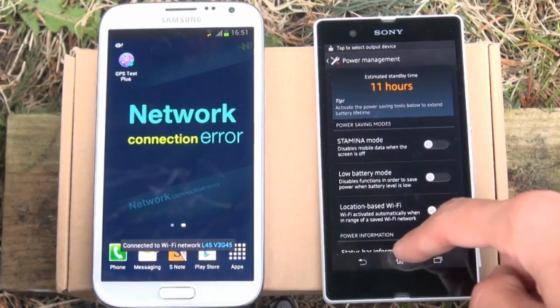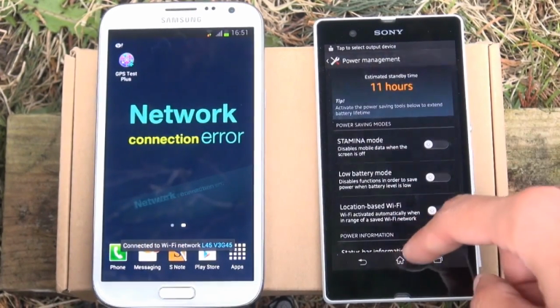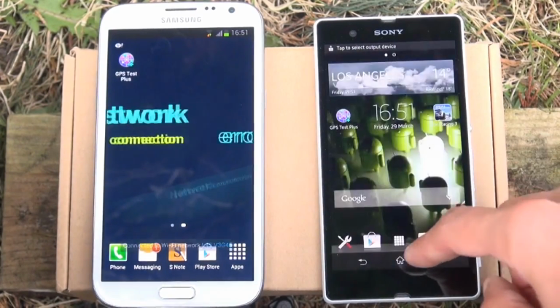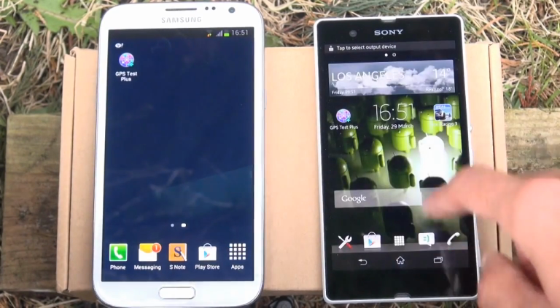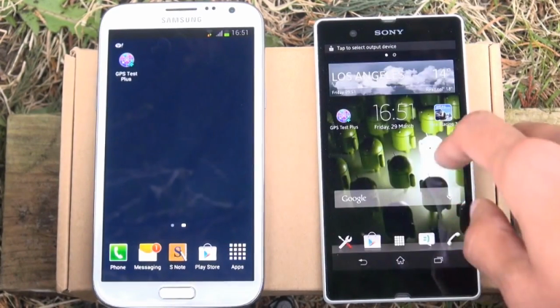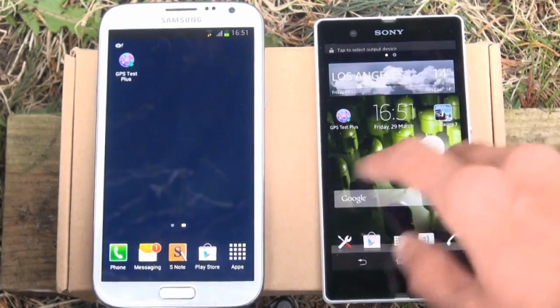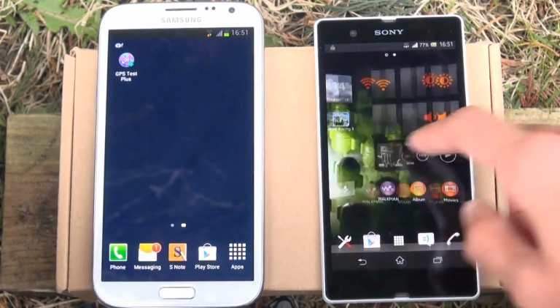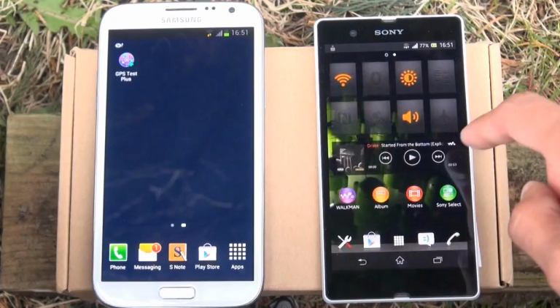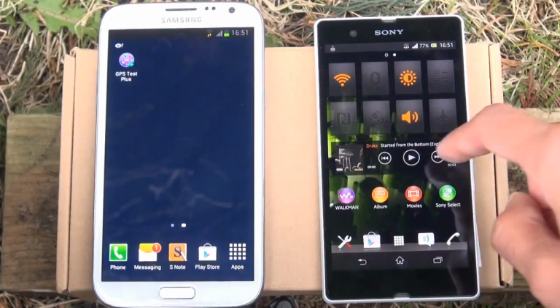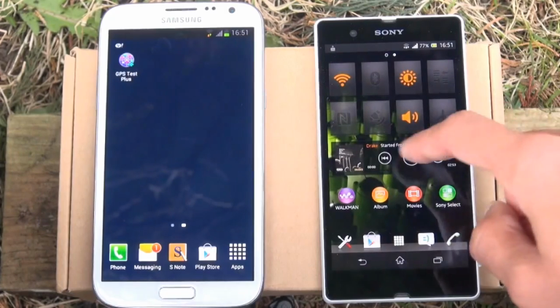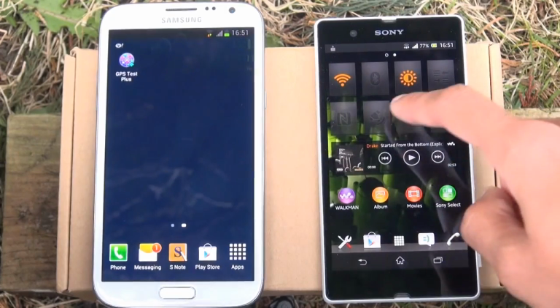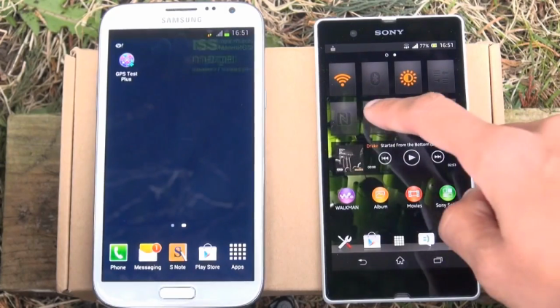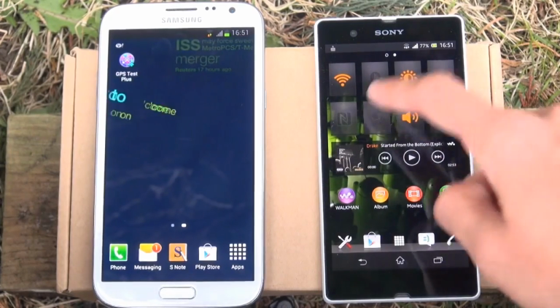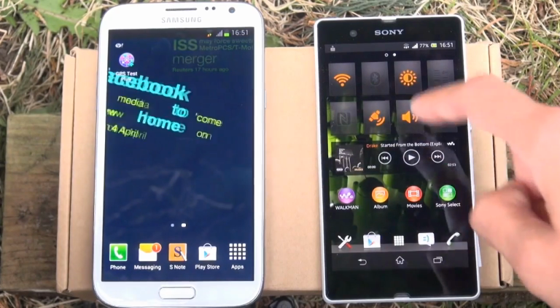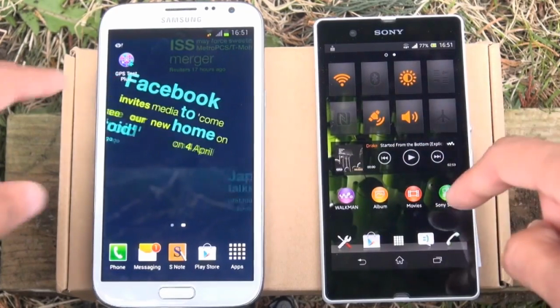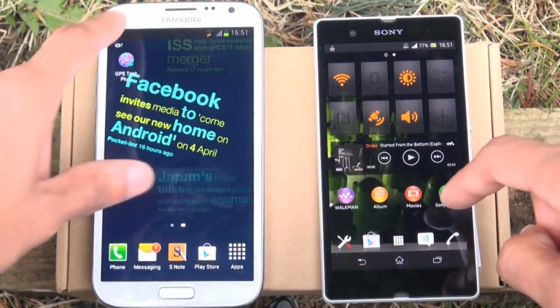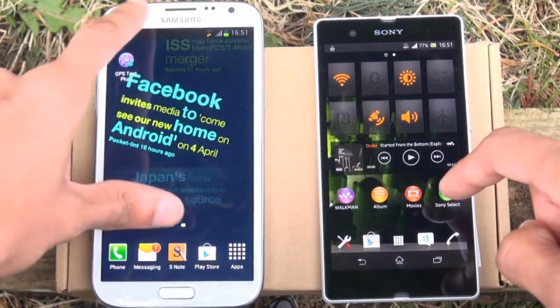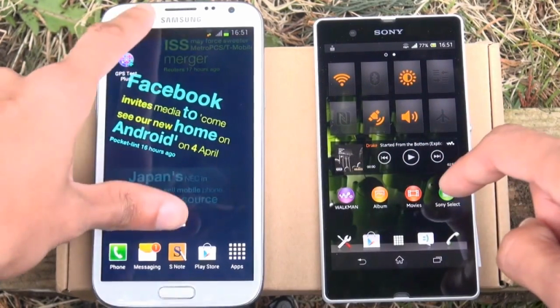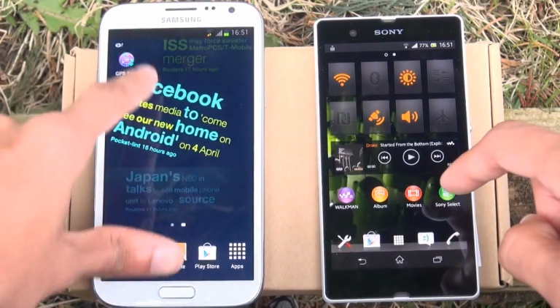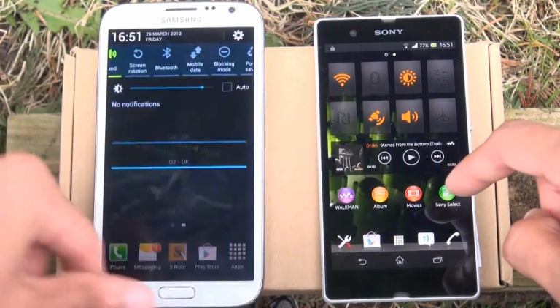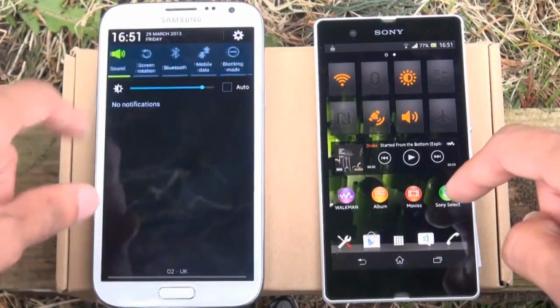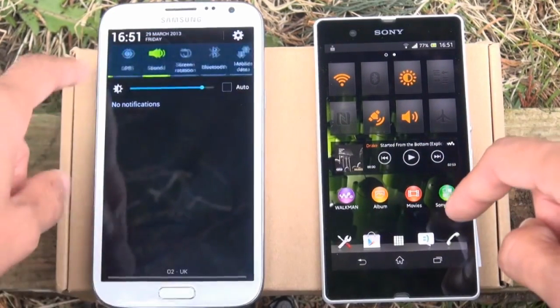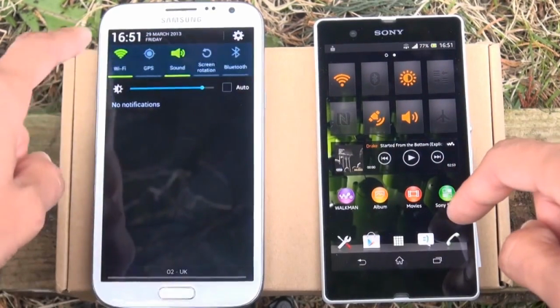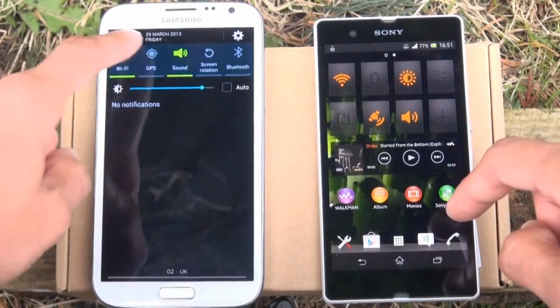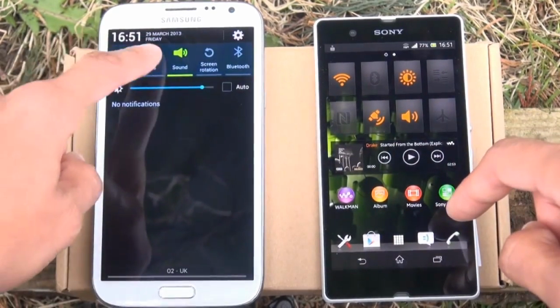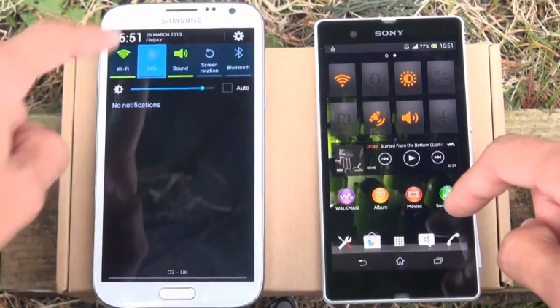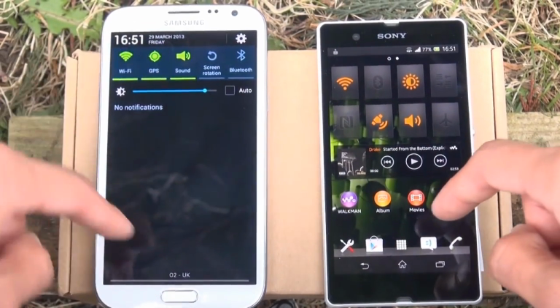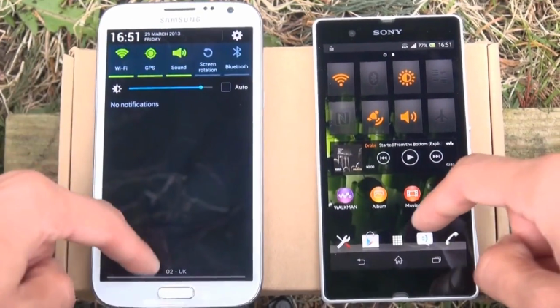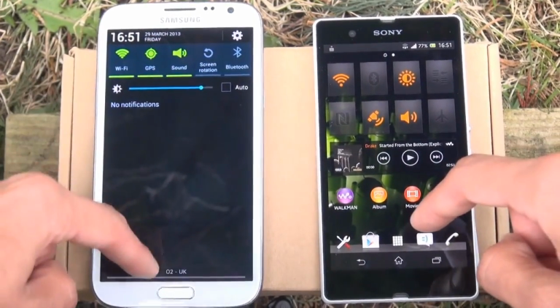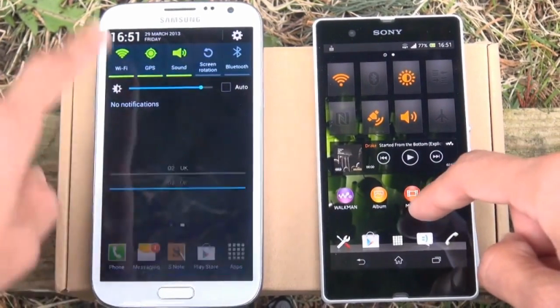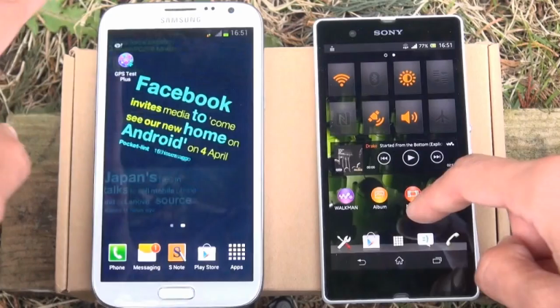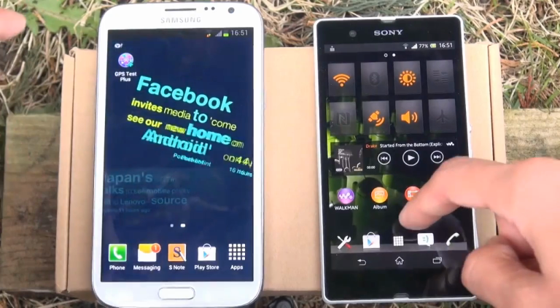GPS is also turned off at the moment so we'll get that turned on on the Xperia Z and also get it turned on from the Galaxy Note 2's notification bar.